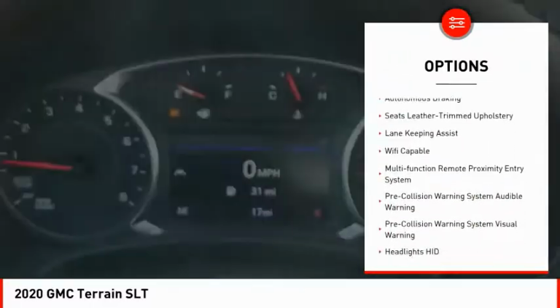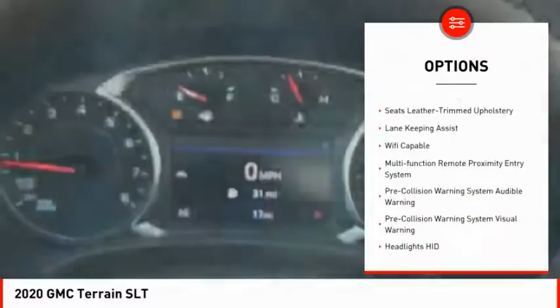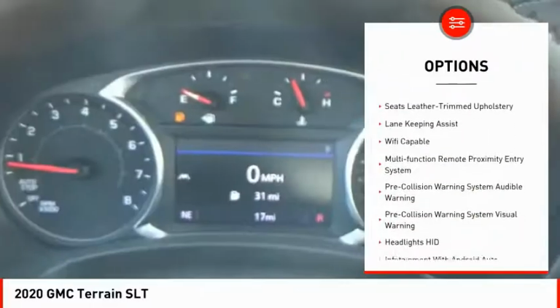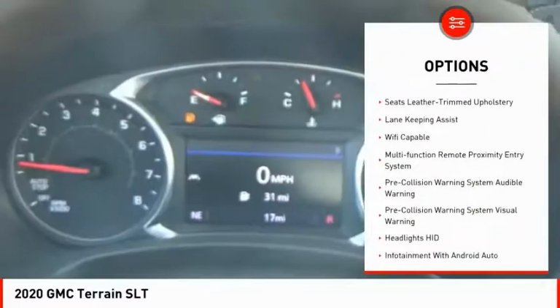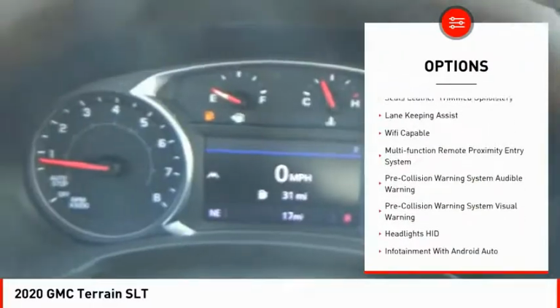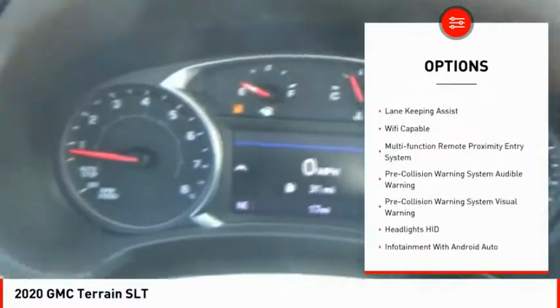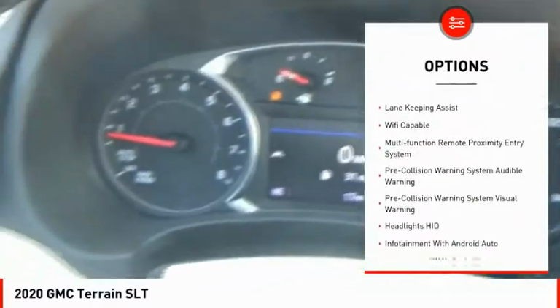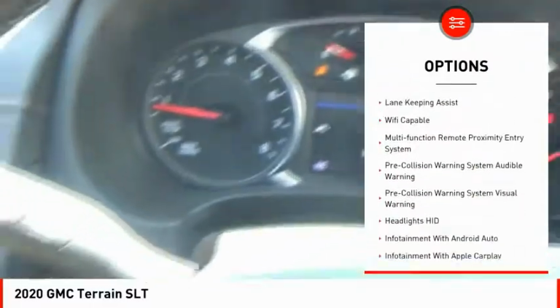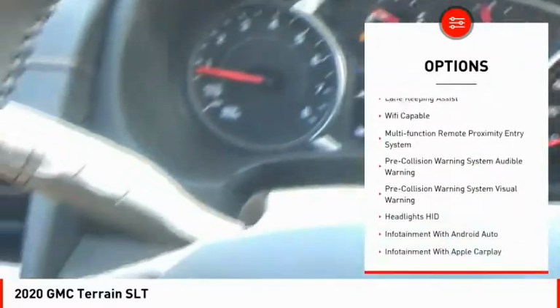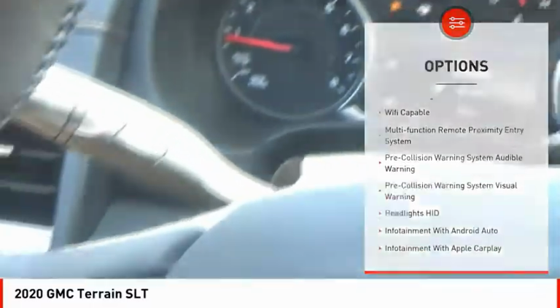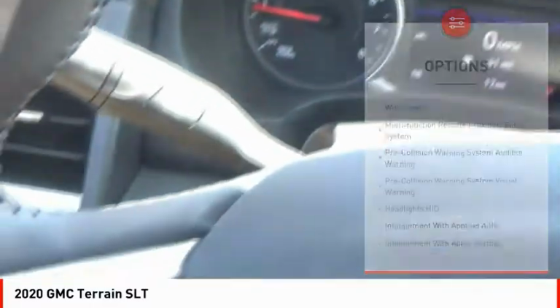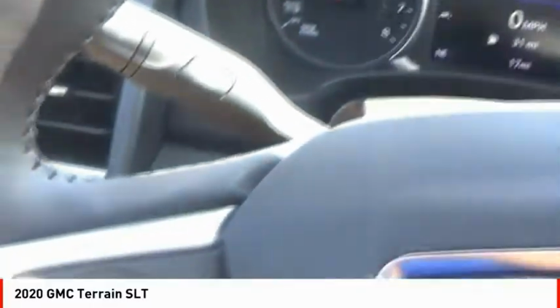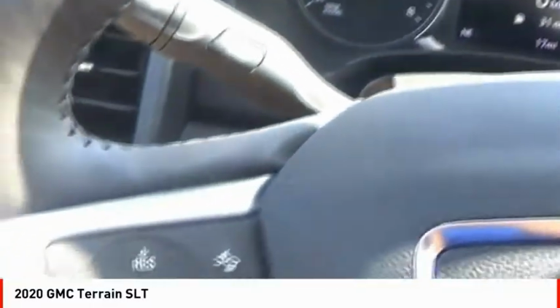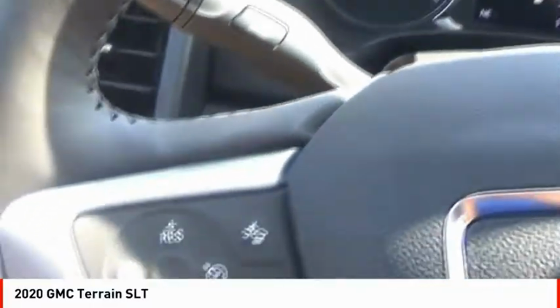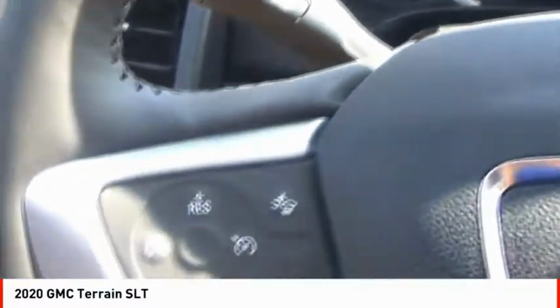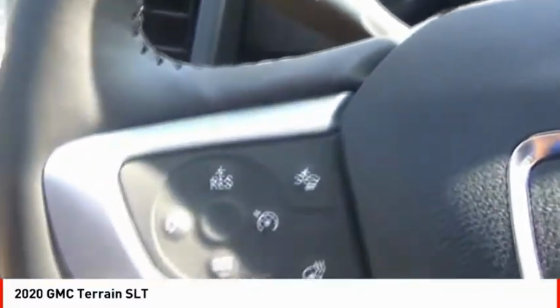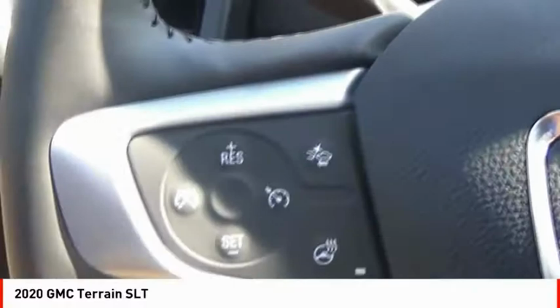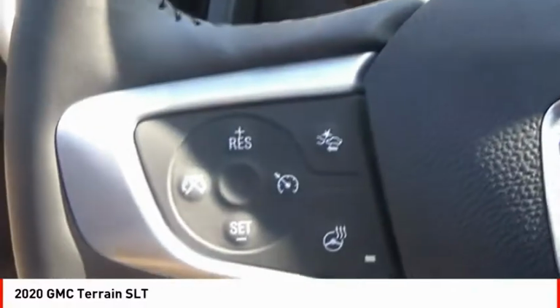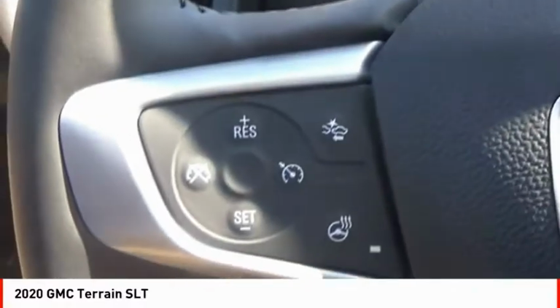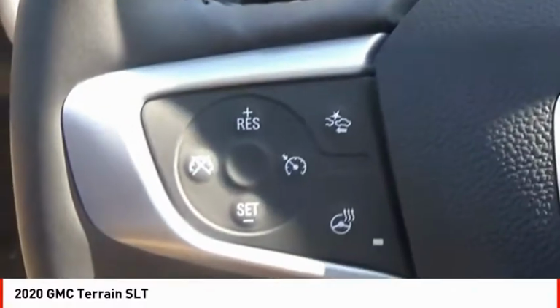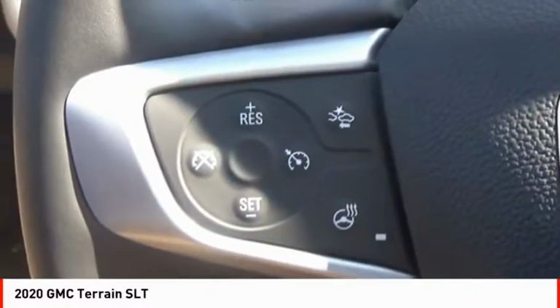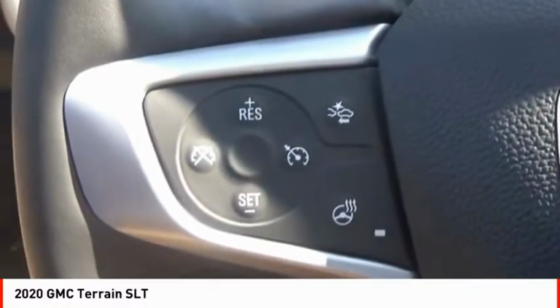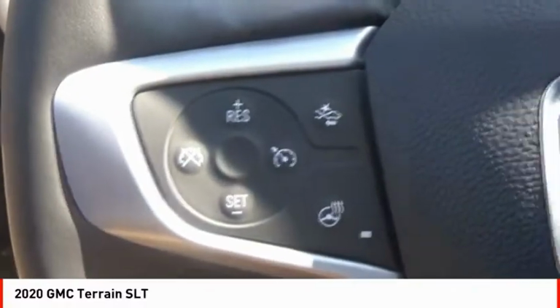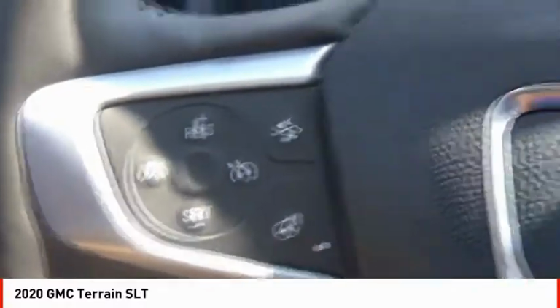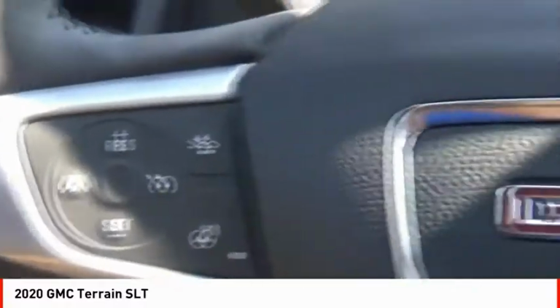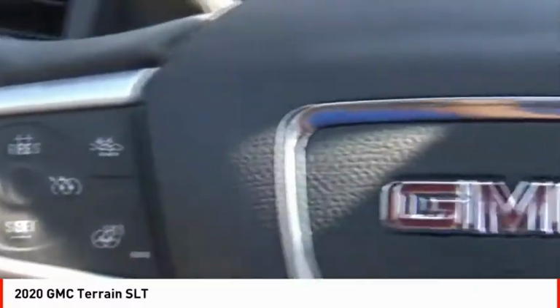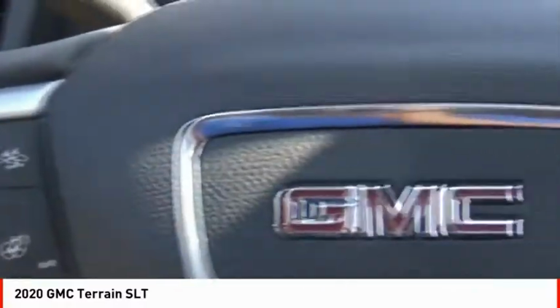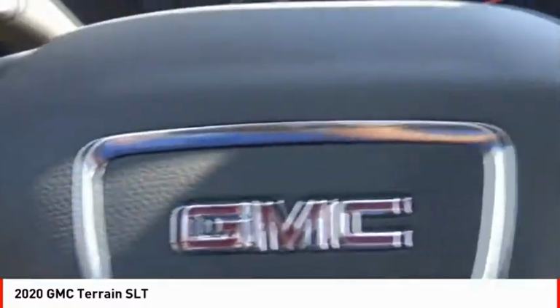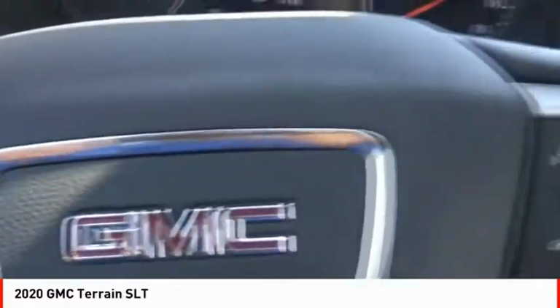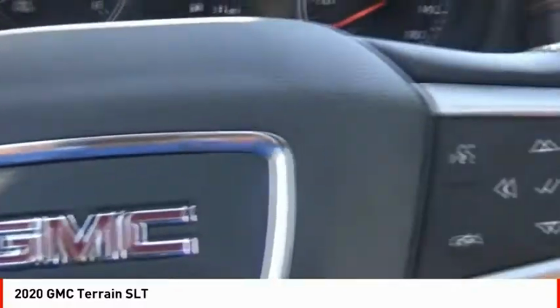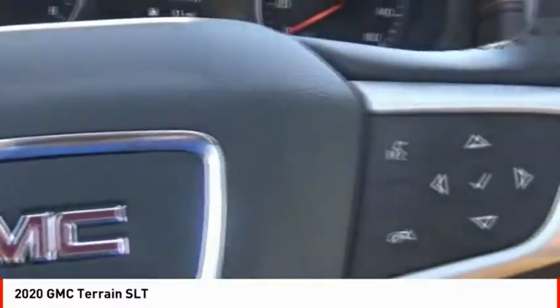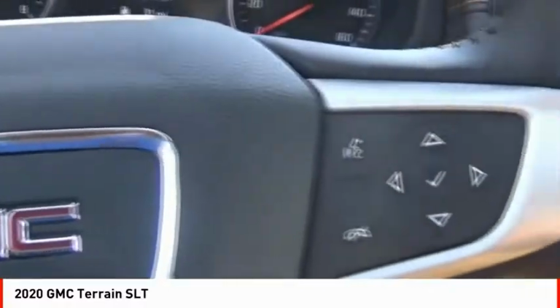Remote engine start, fog lights, power brakes, braking assist, ambient lighting.